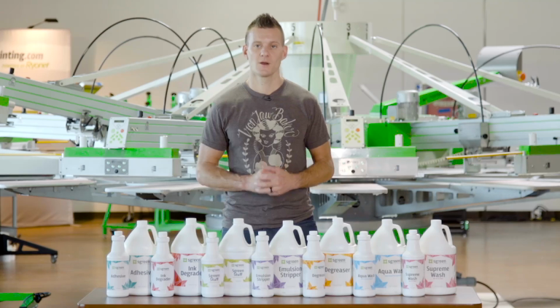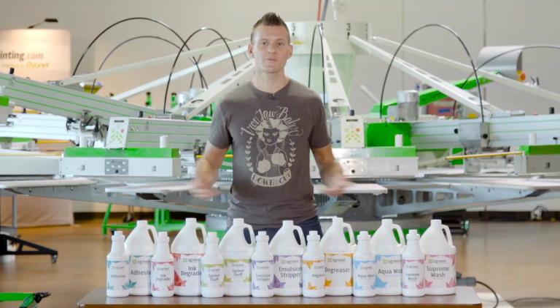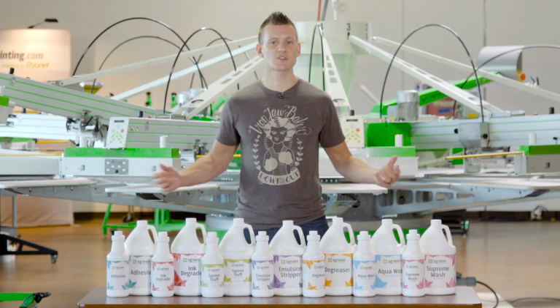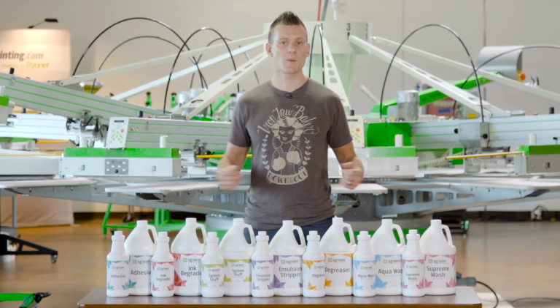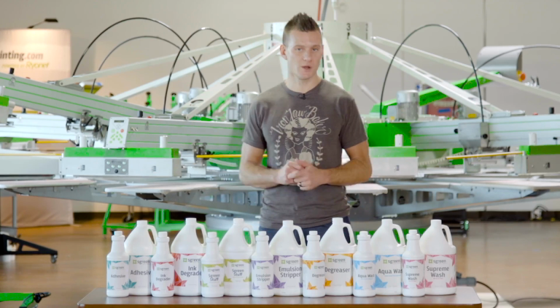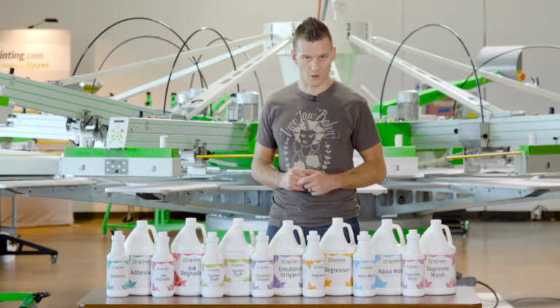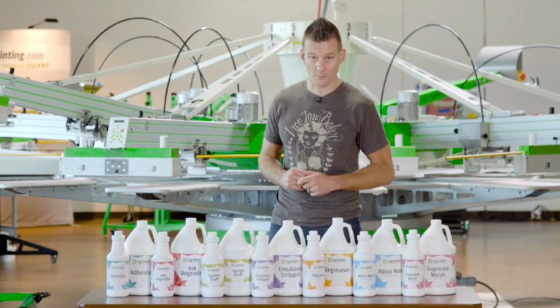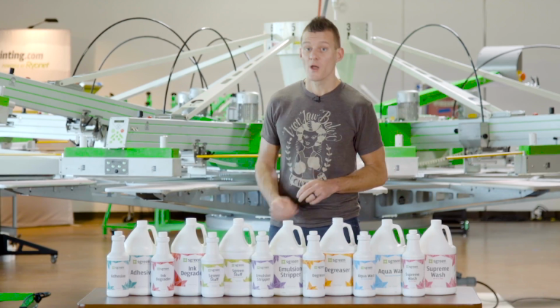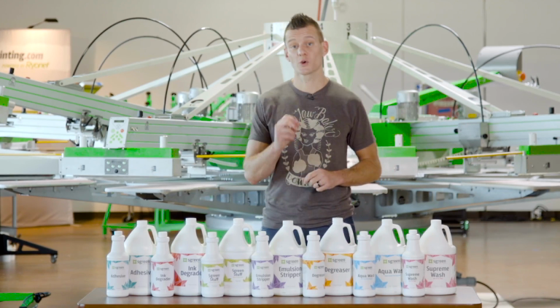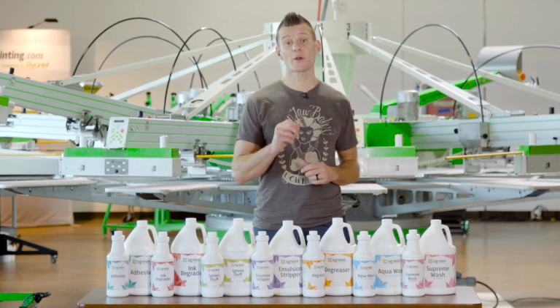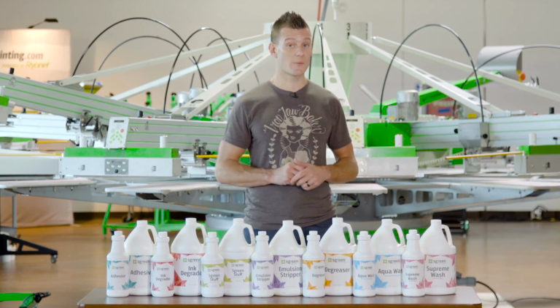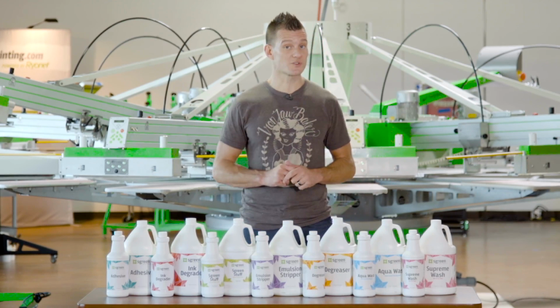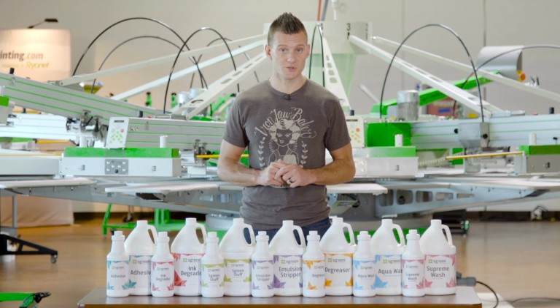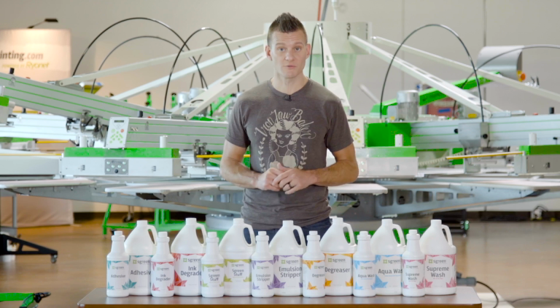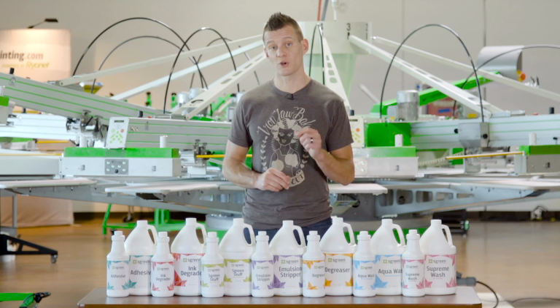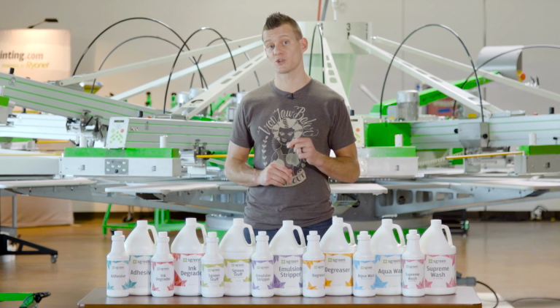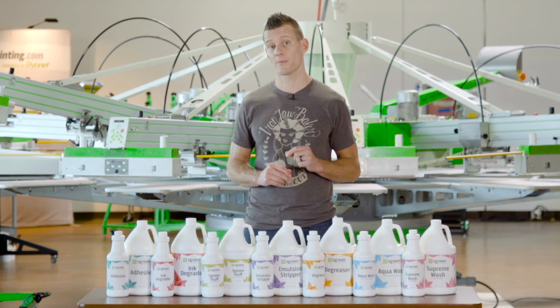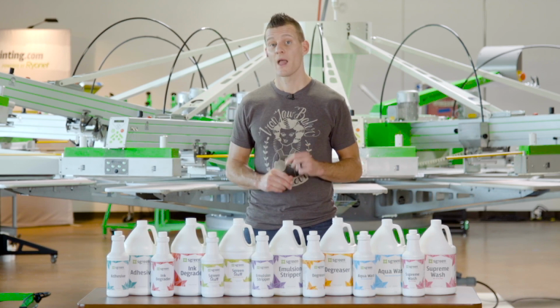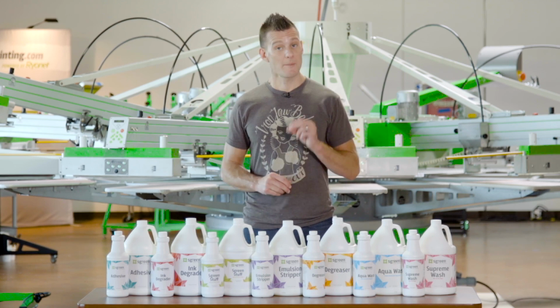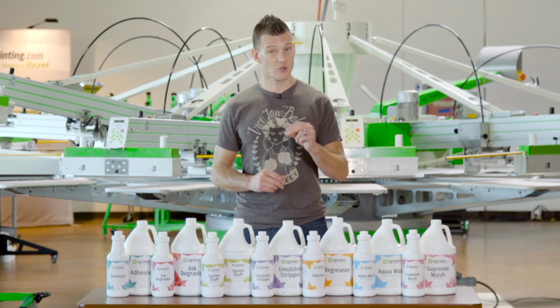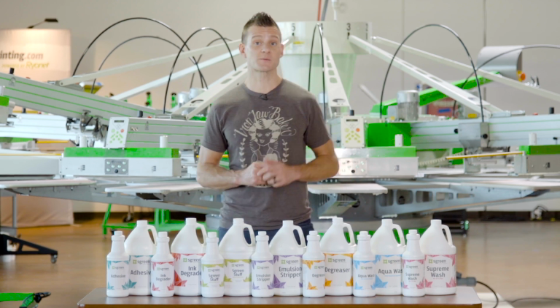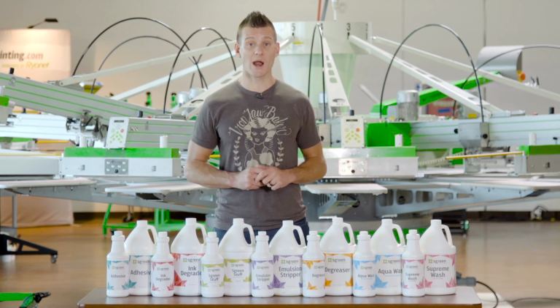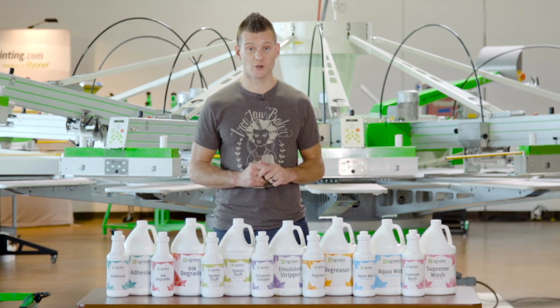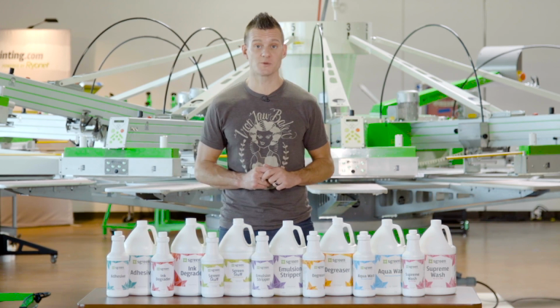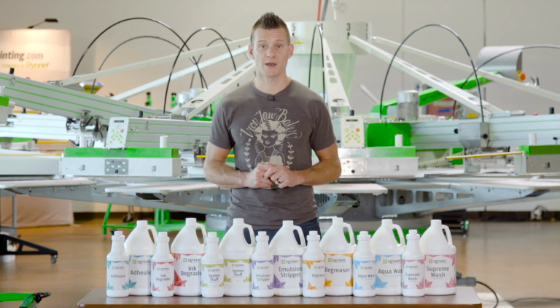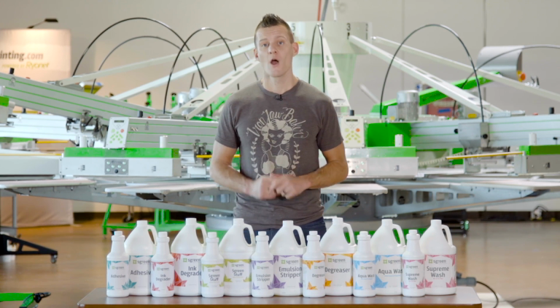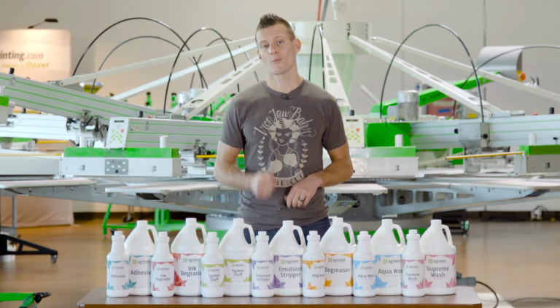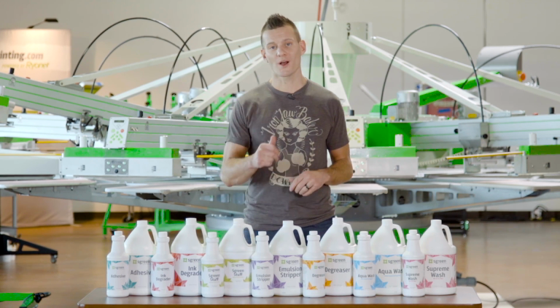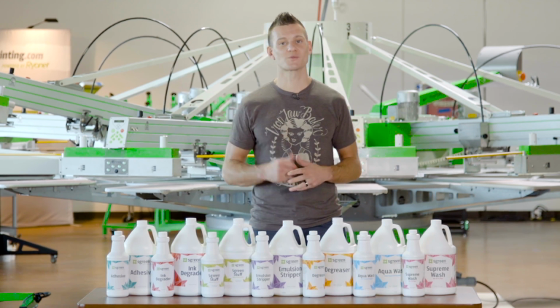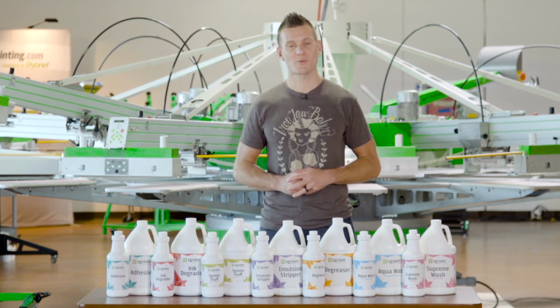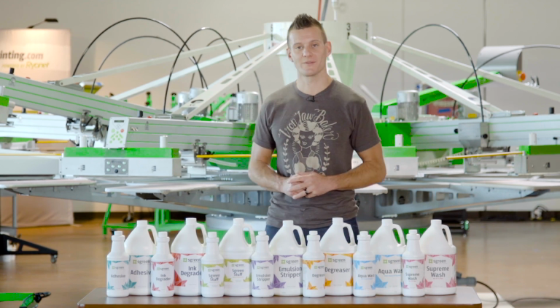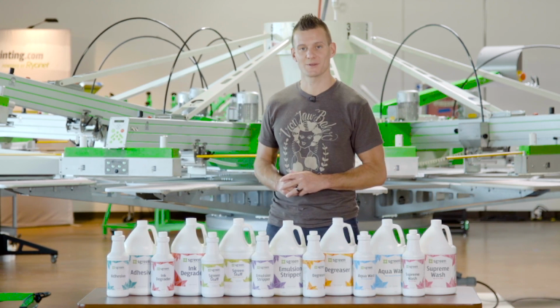Visit ScreenPrinting.com for a greener chemical solution for your shop, and be sure to subscribe to our YouTube channel for more awesome screen printing videos.